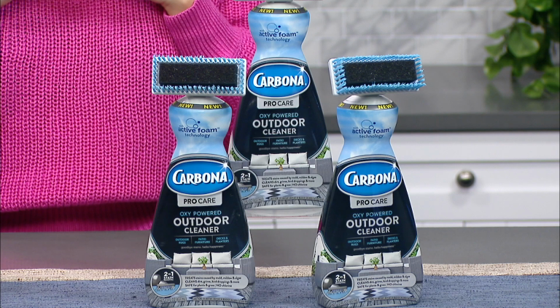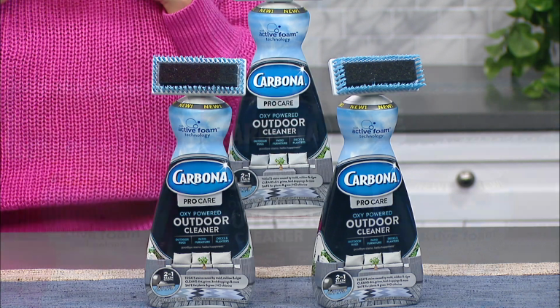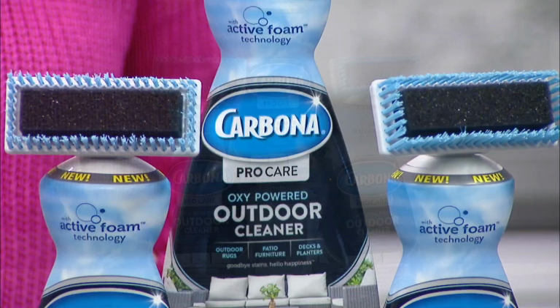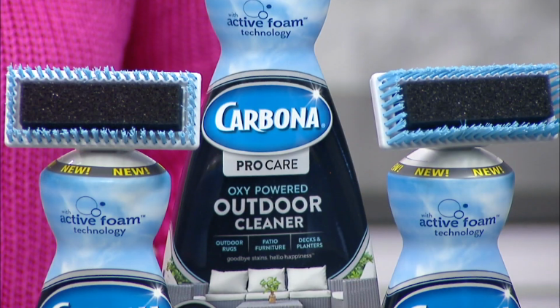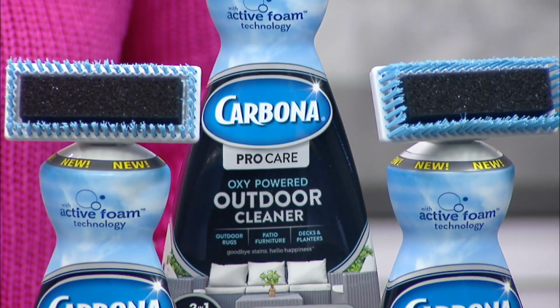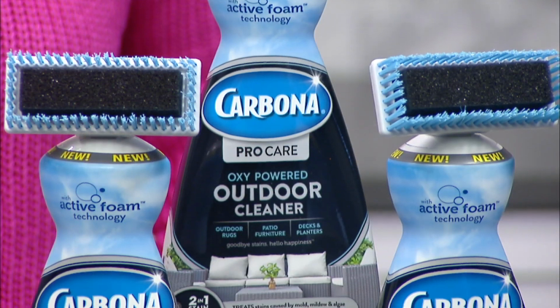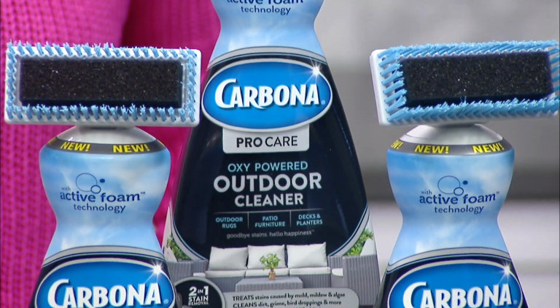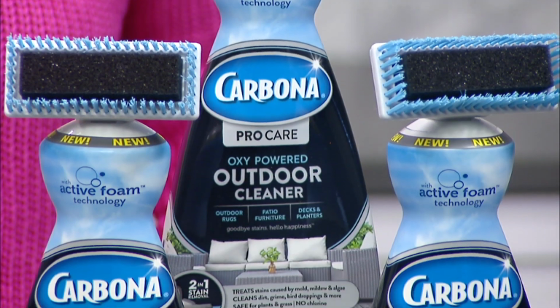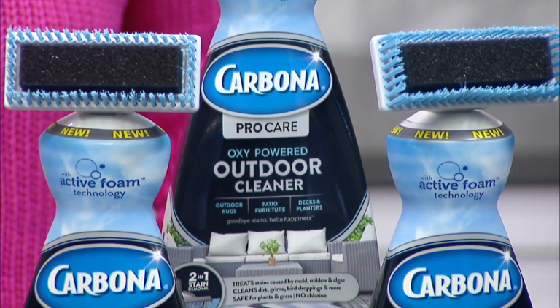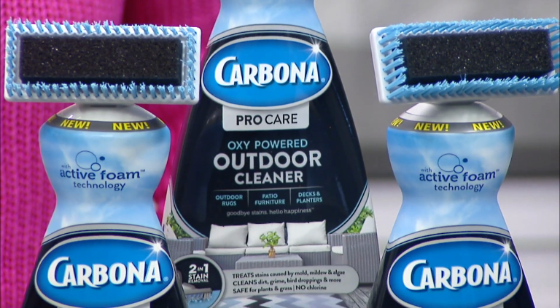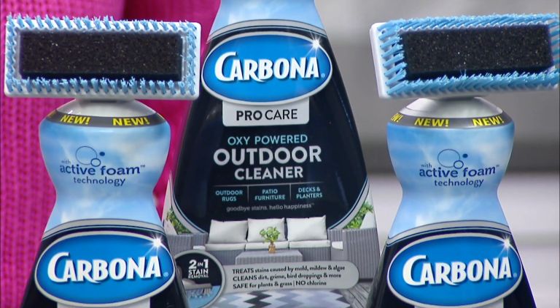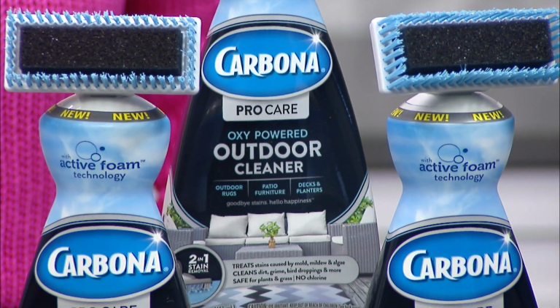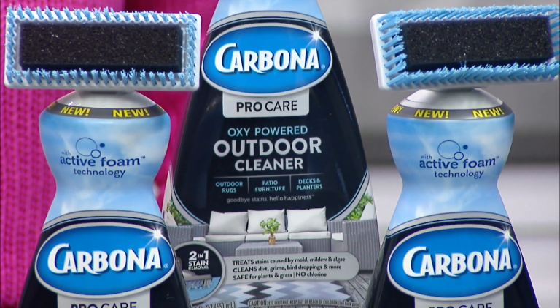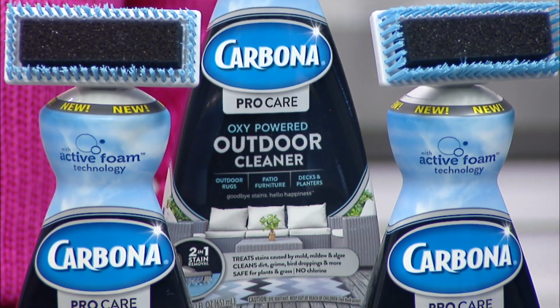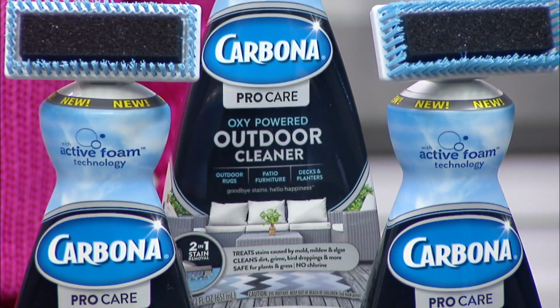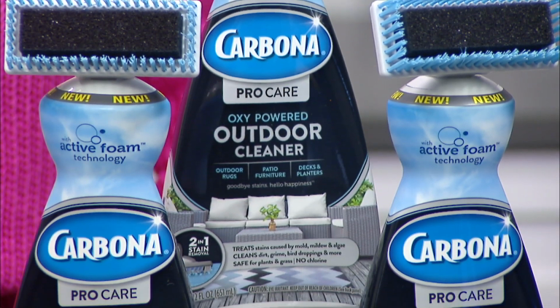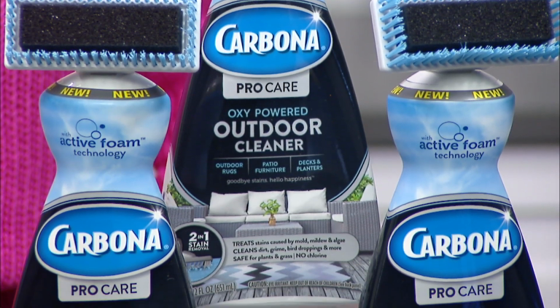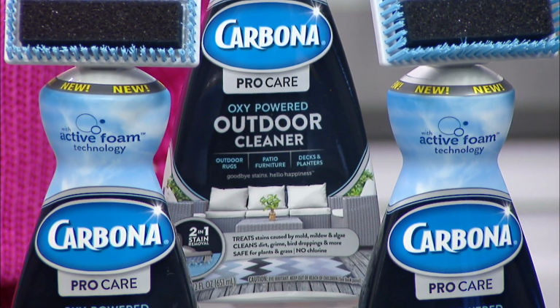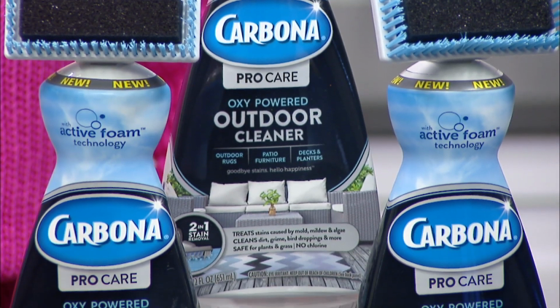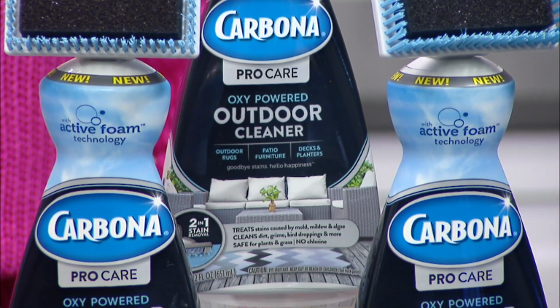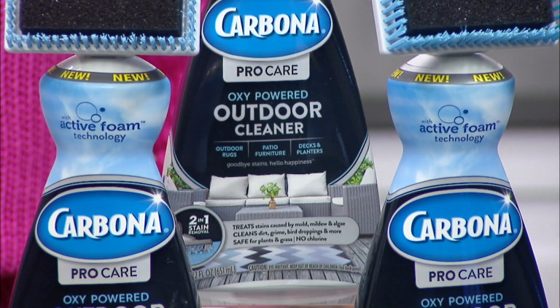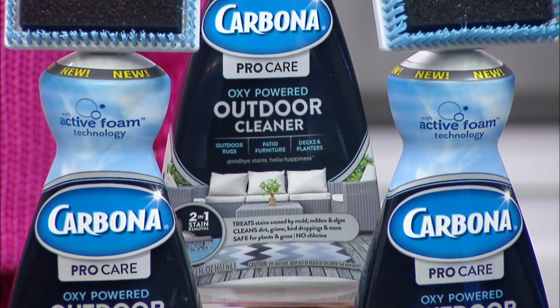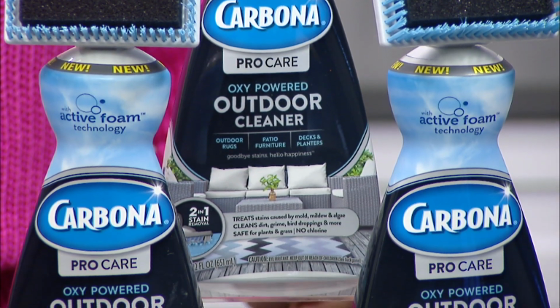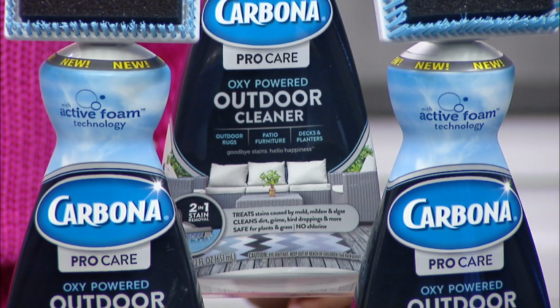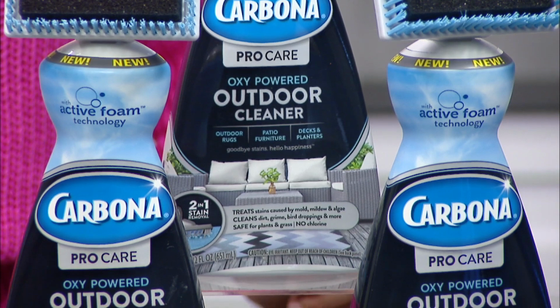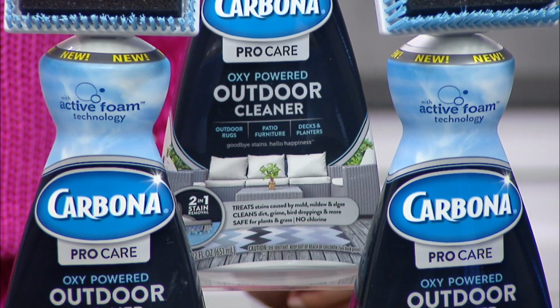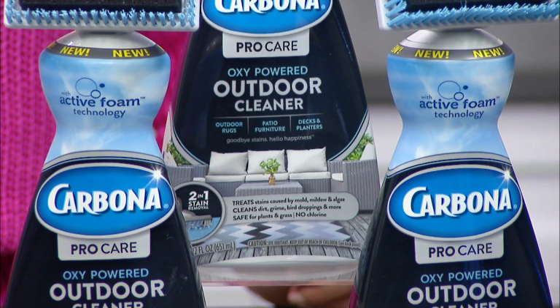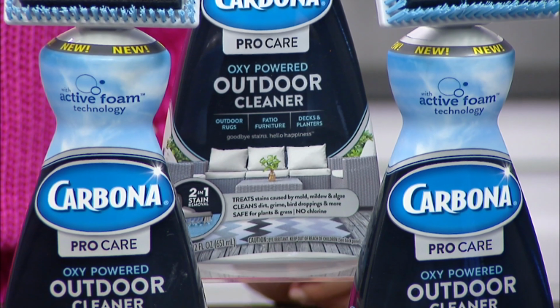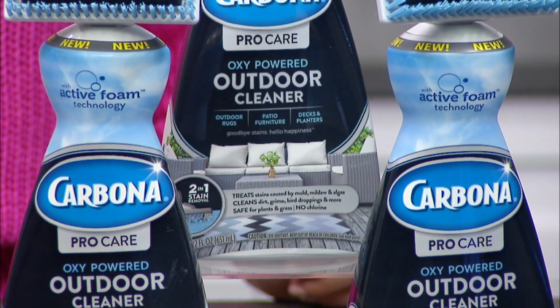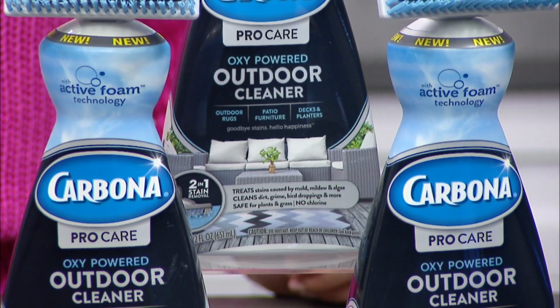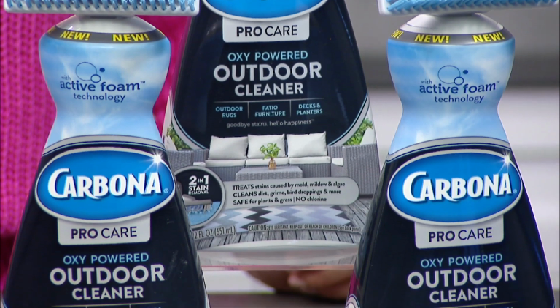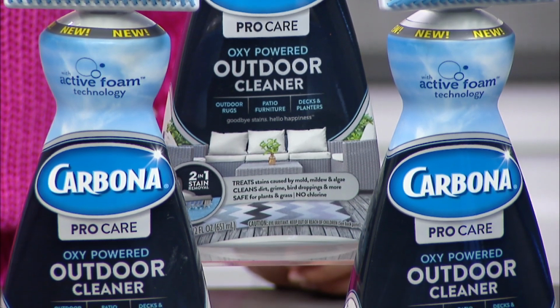Plus, it's chlorine bleach-free, so you can use it safely around plants, grass, even pets.